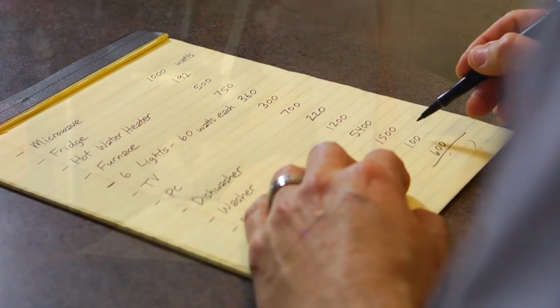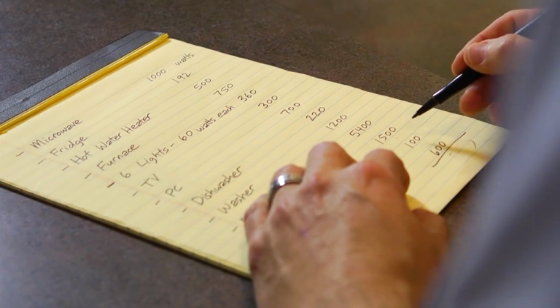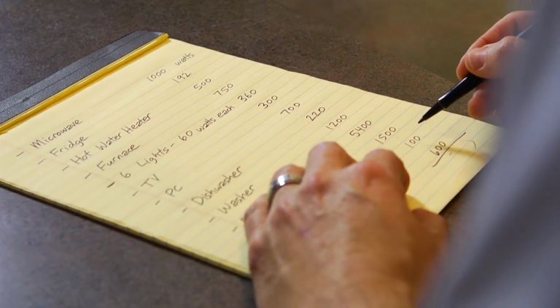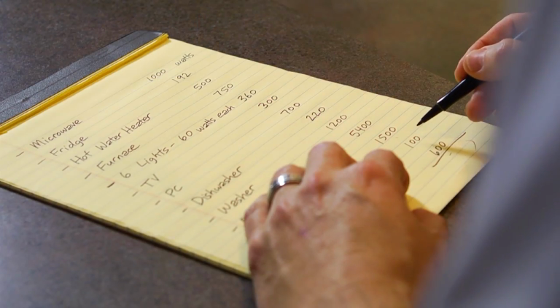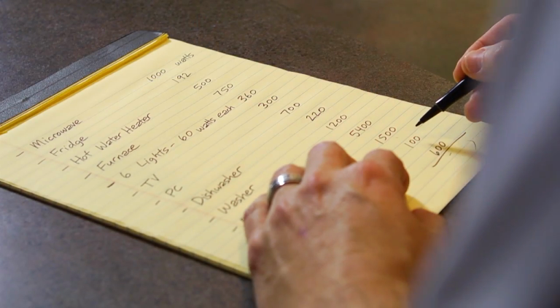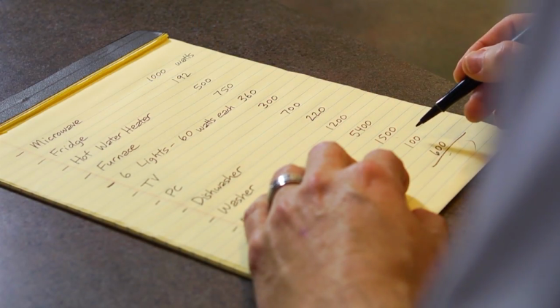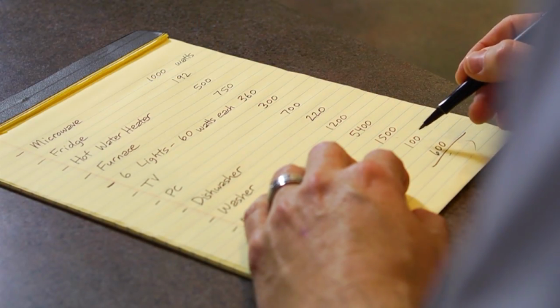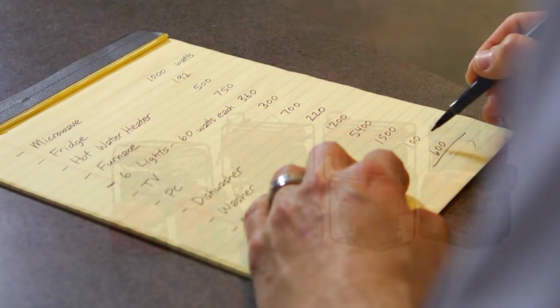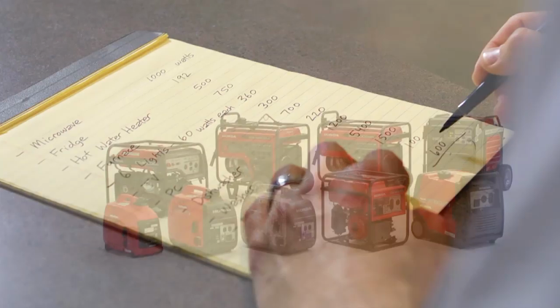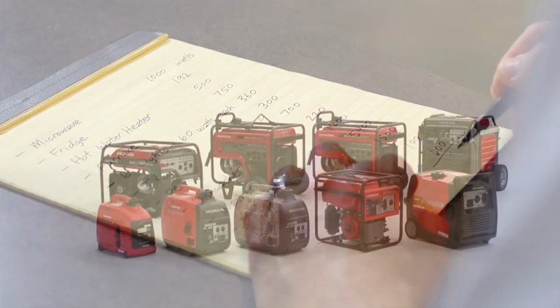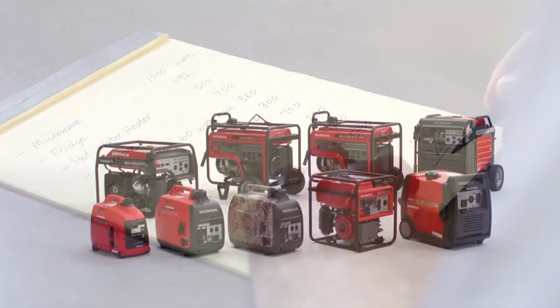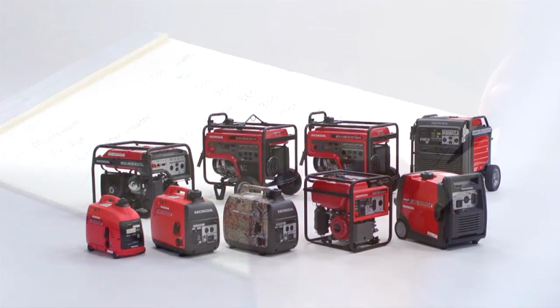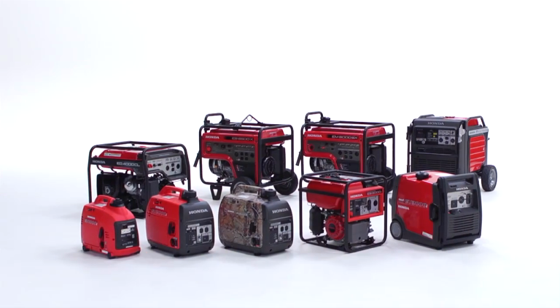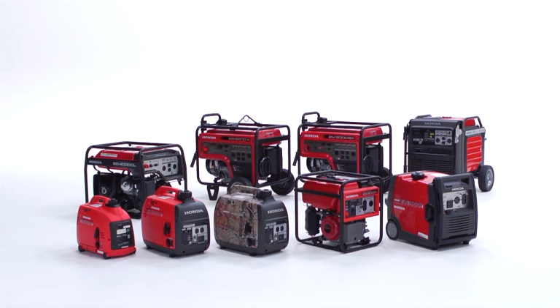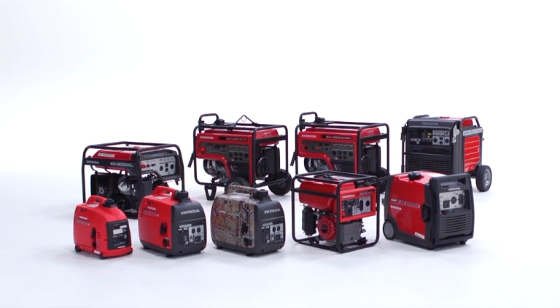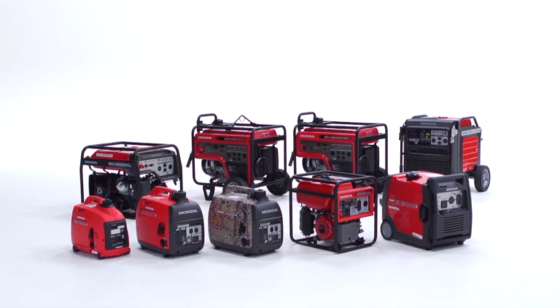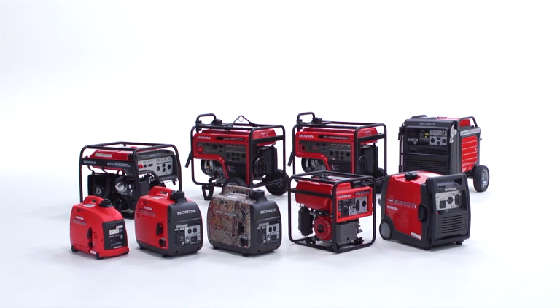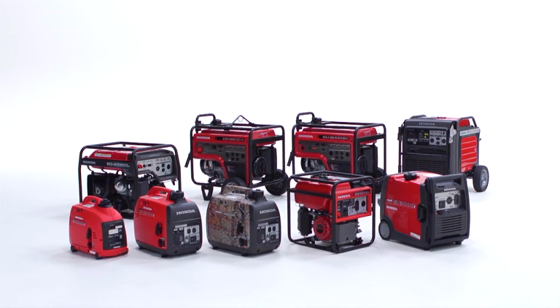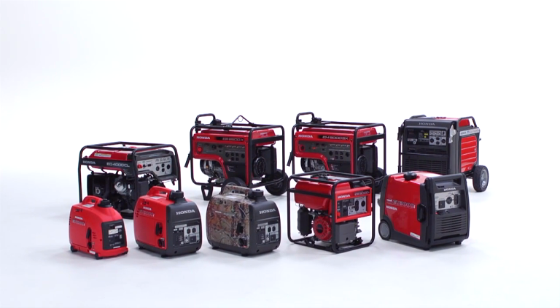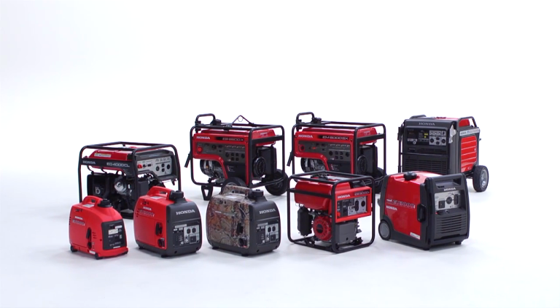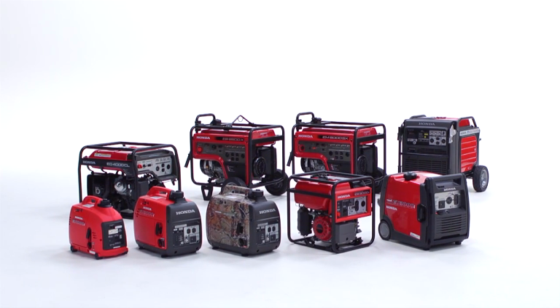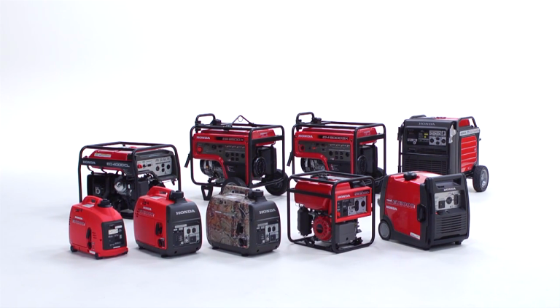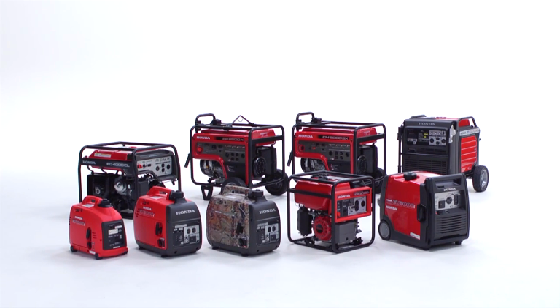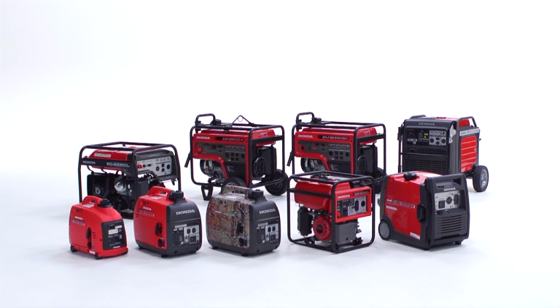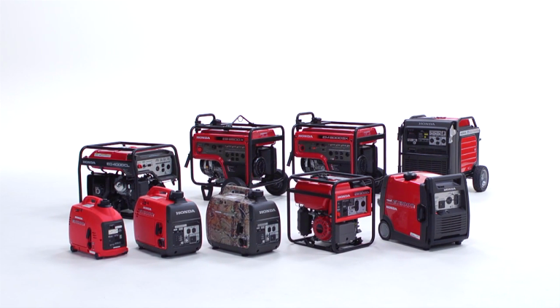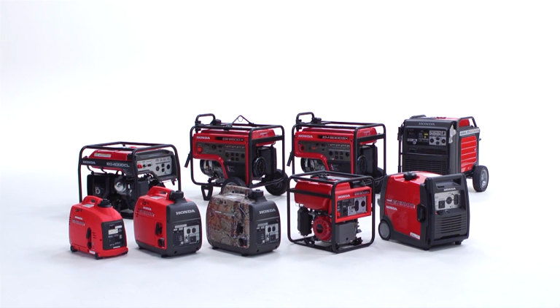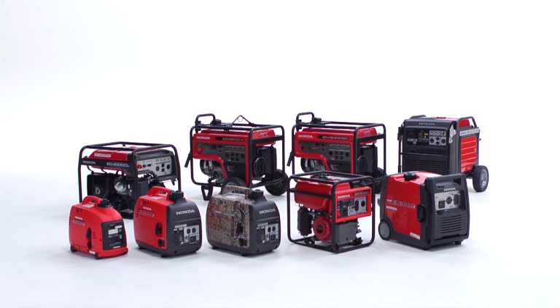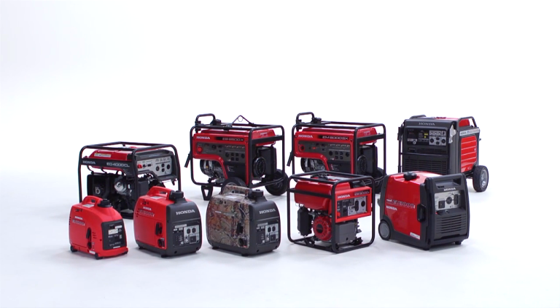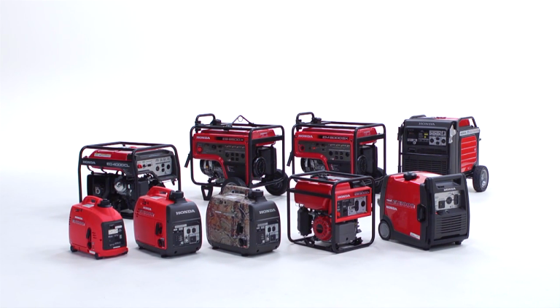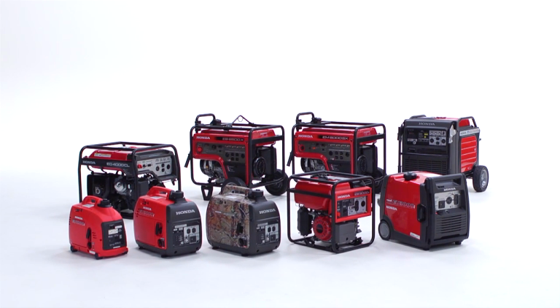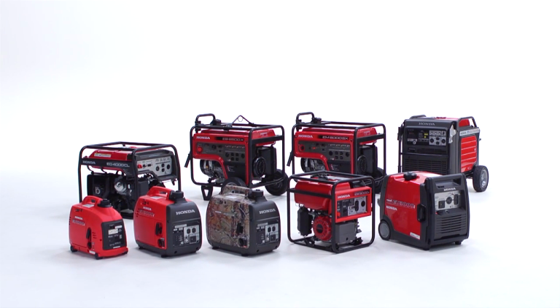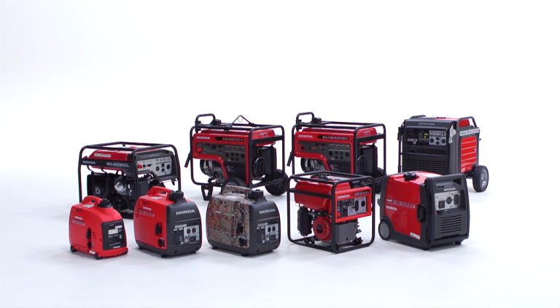Once you've determined the total wattage you'll need at any given time, you can then move on to select the proper size of generator.